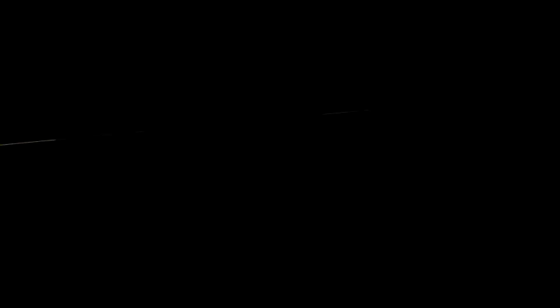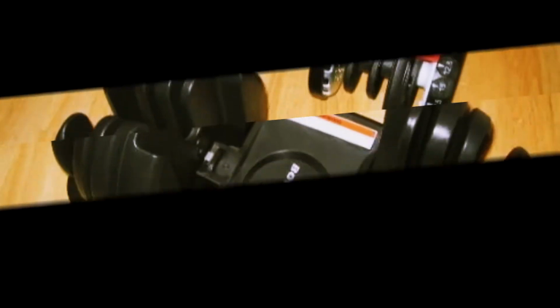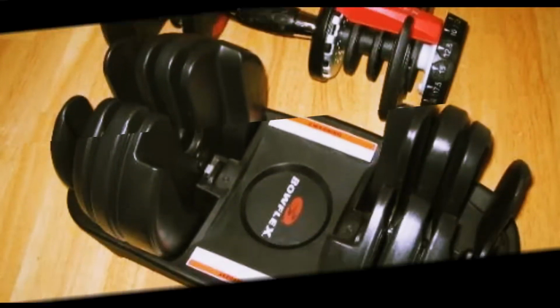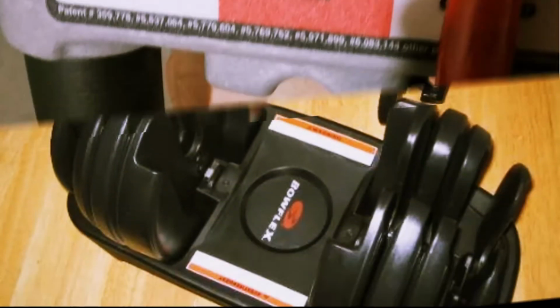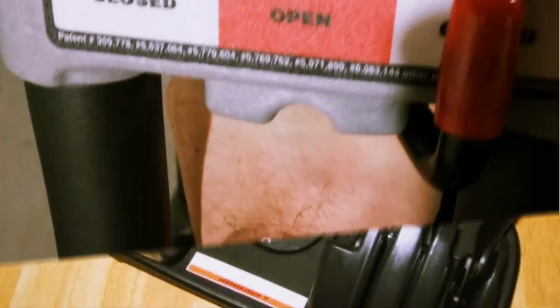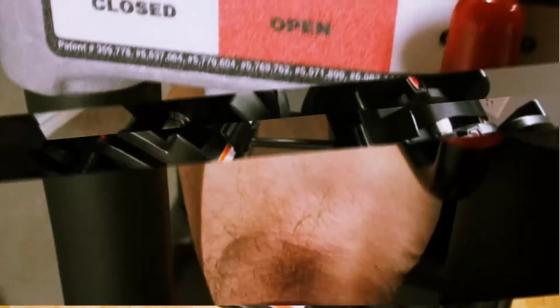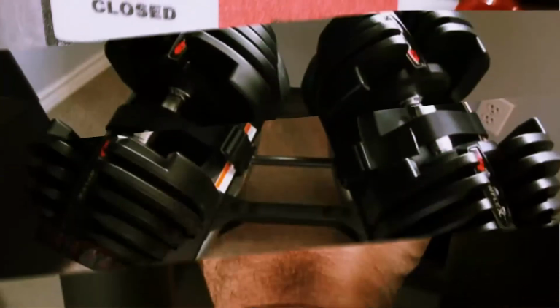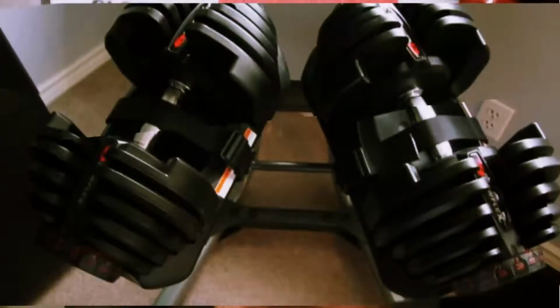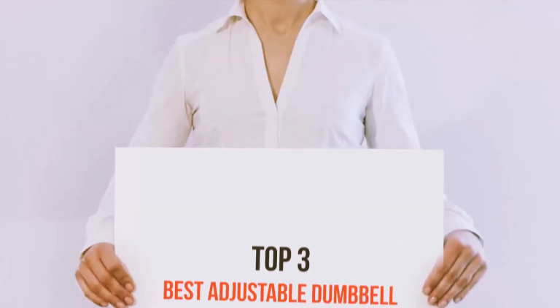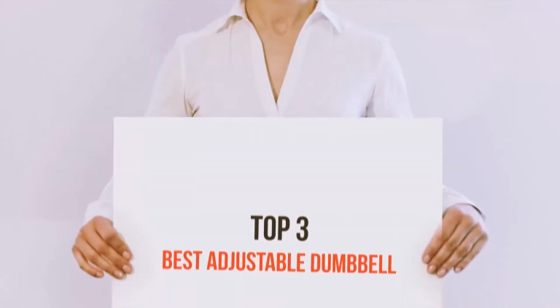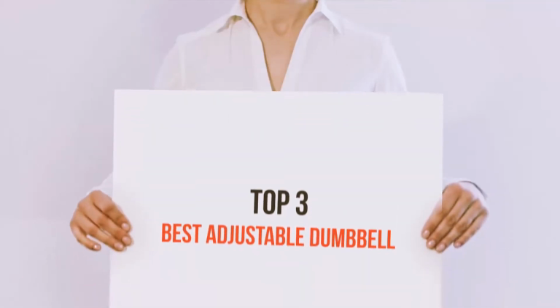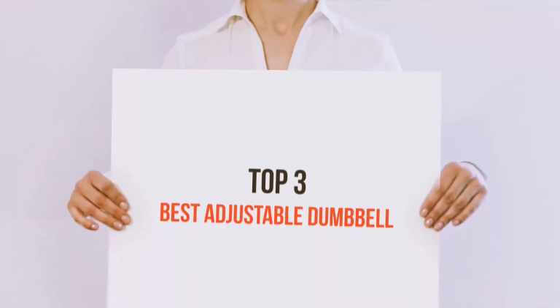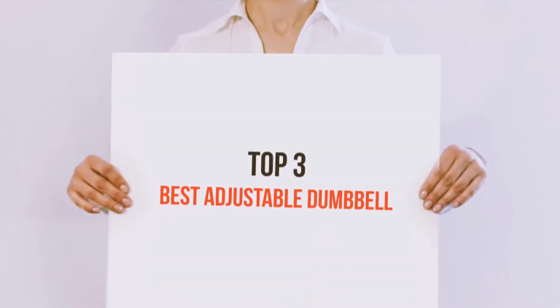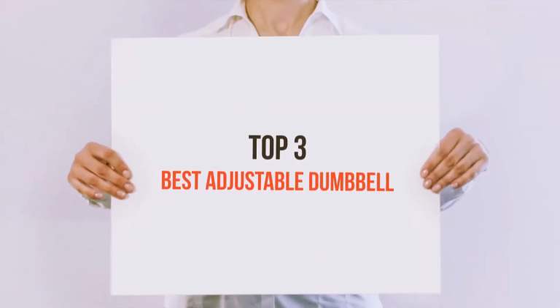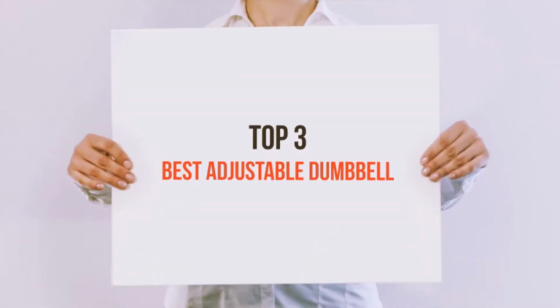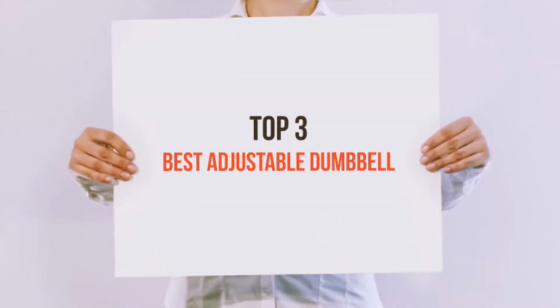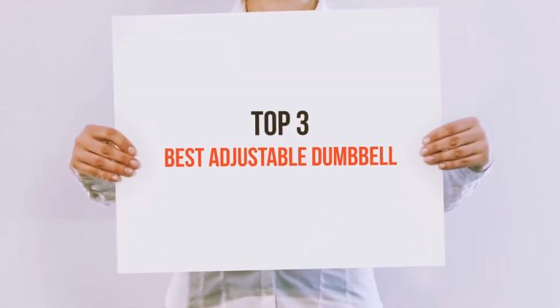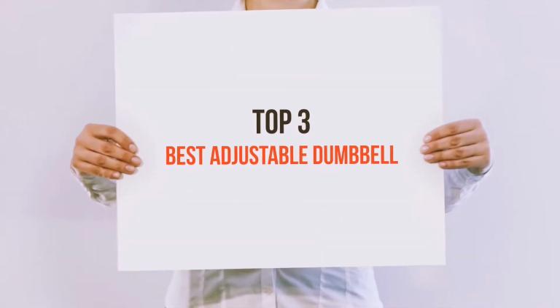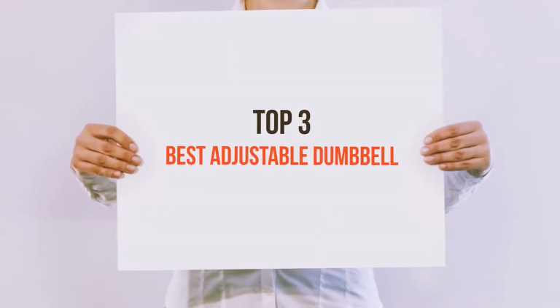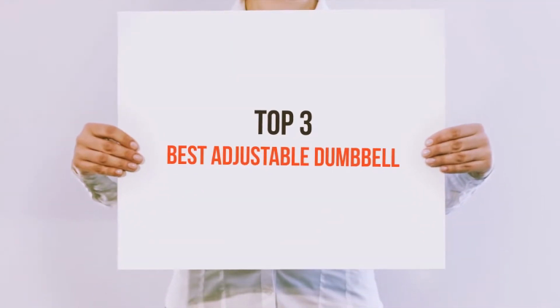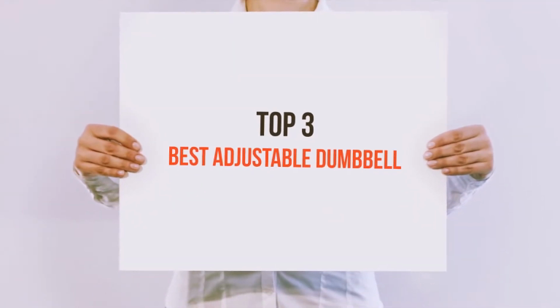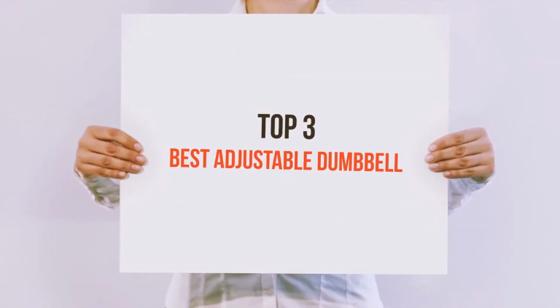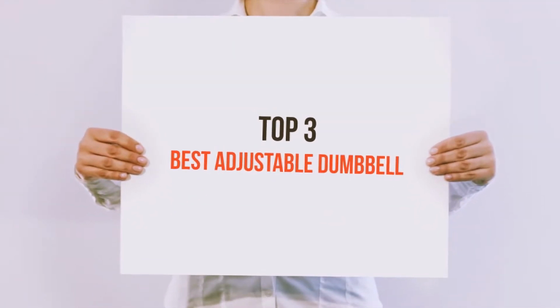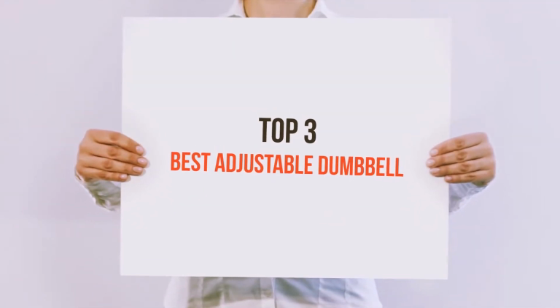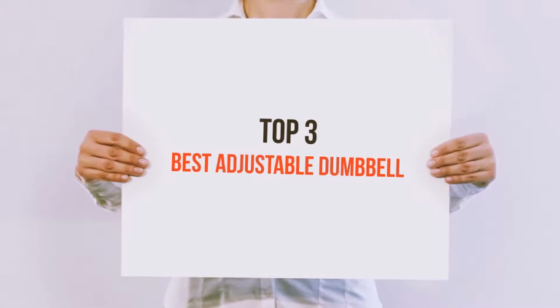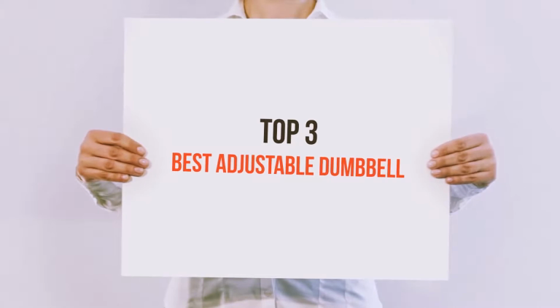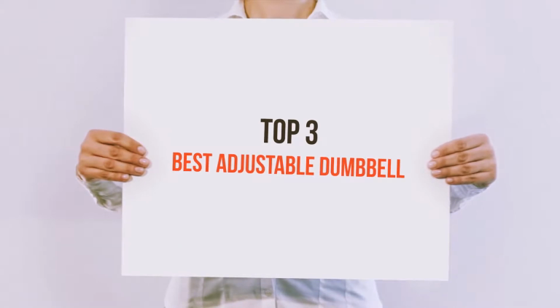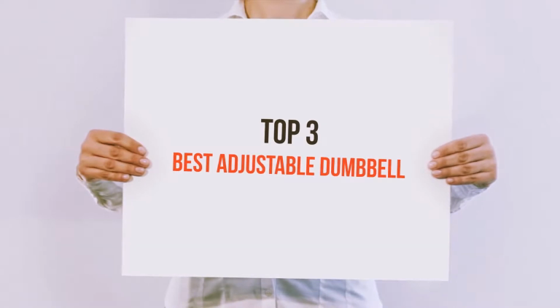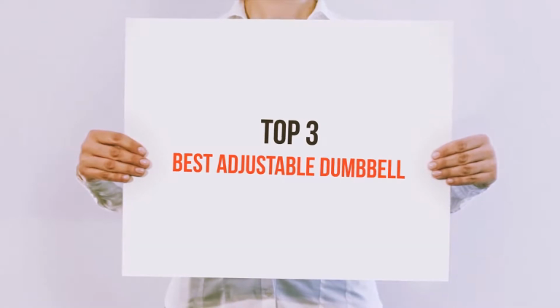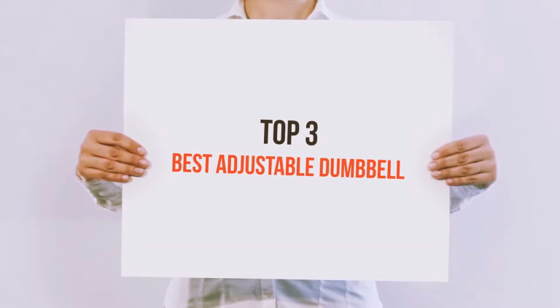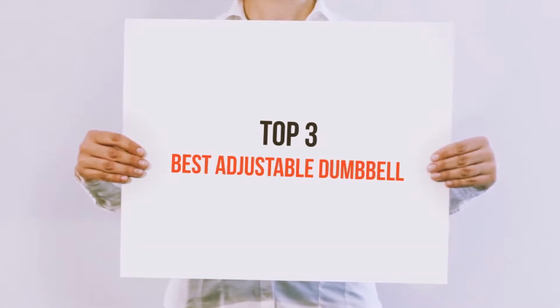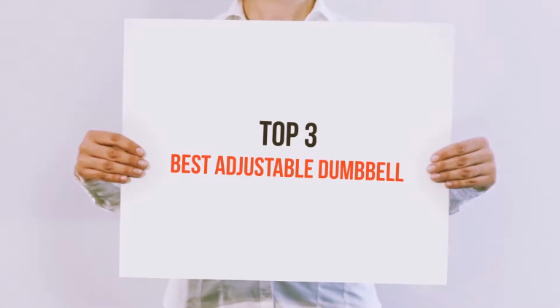Hello guys, welcome back to my channel. Today I'm gonna talk about the Top 3 Best Adjustable Dumbbells.